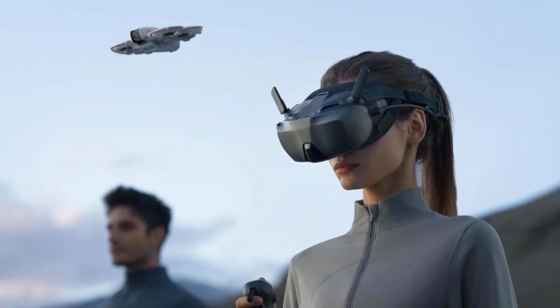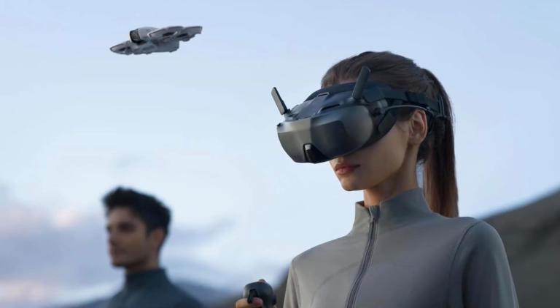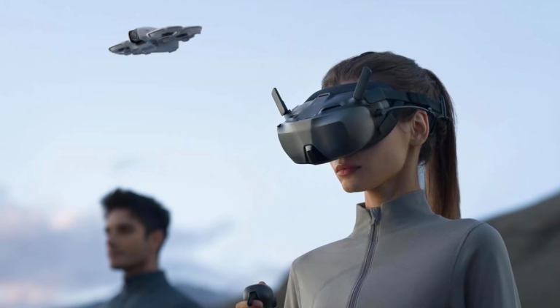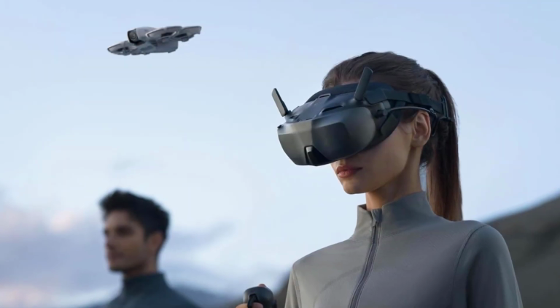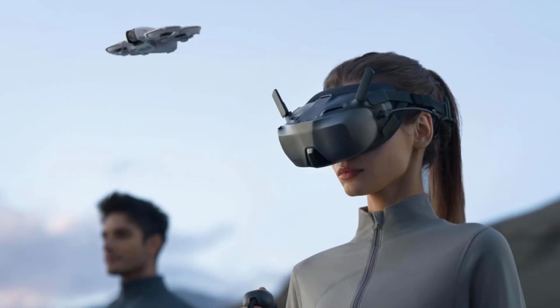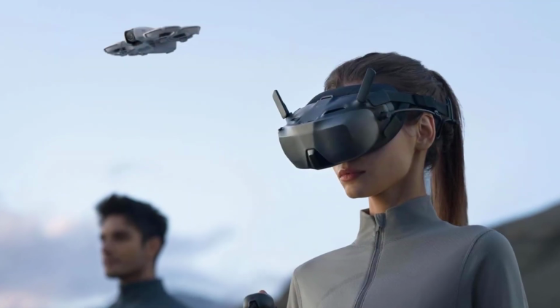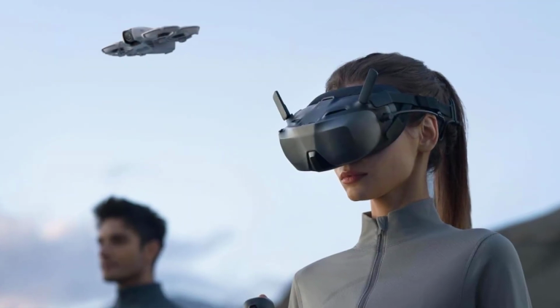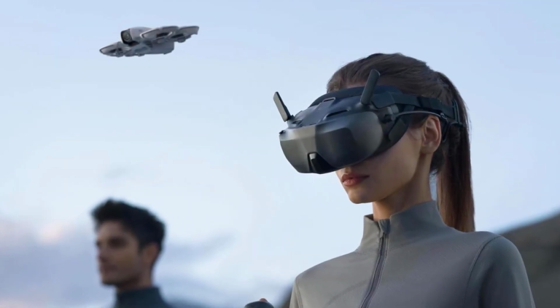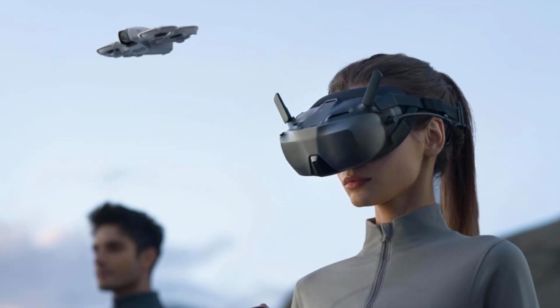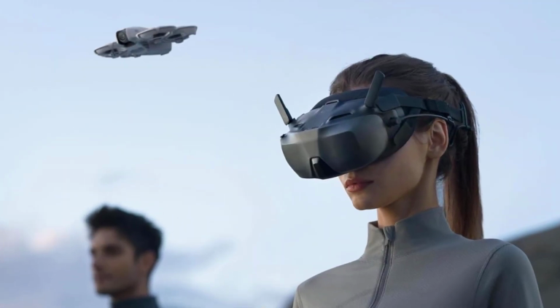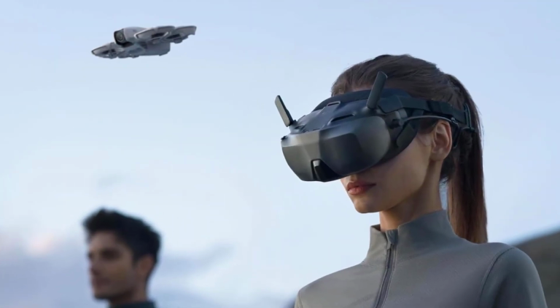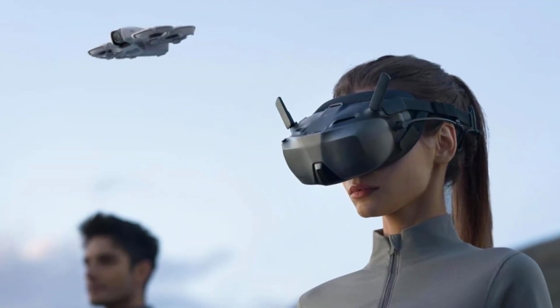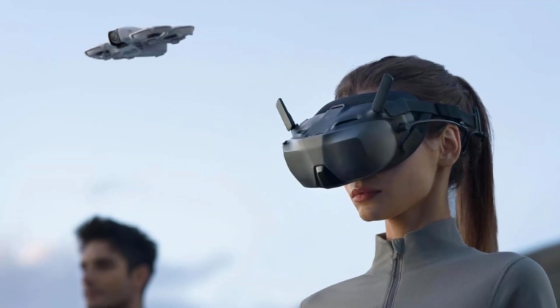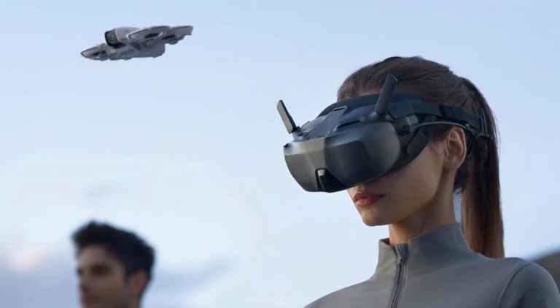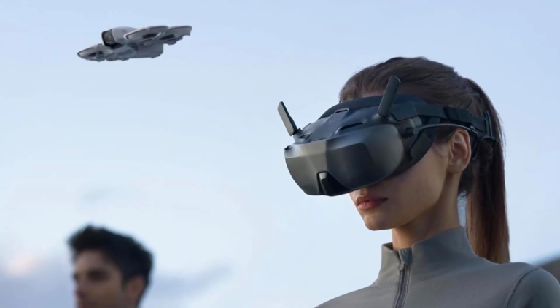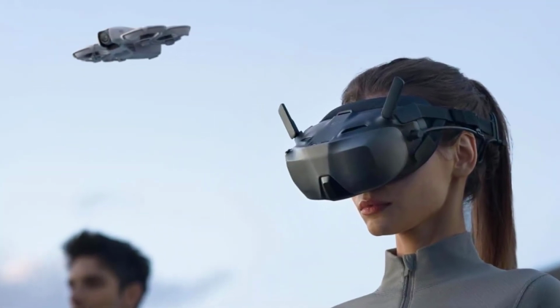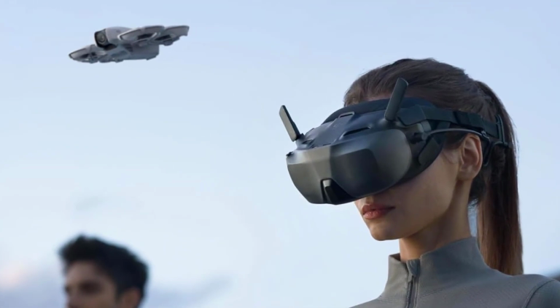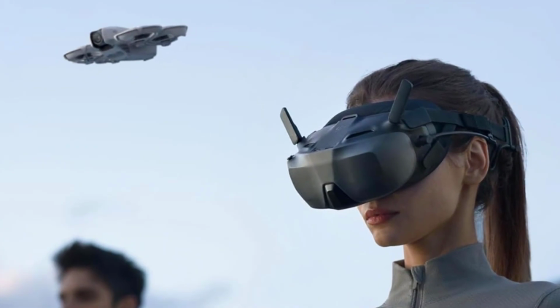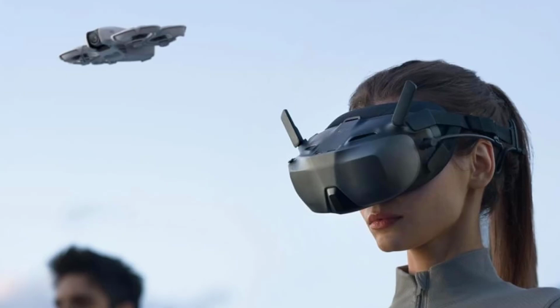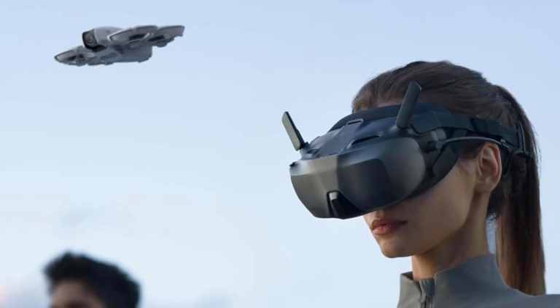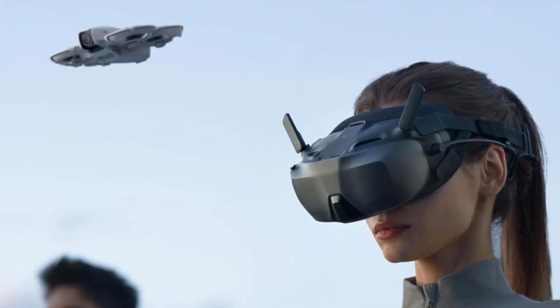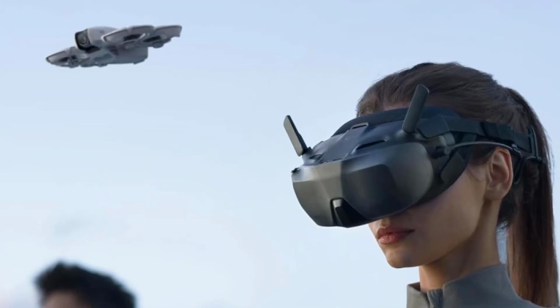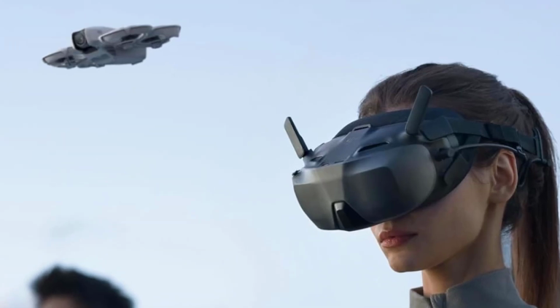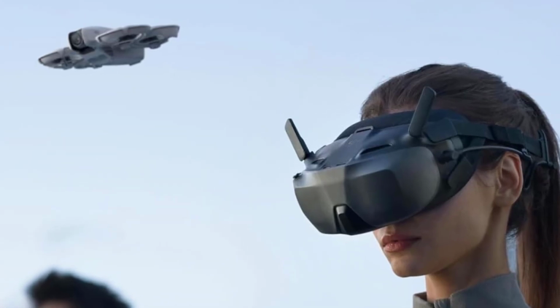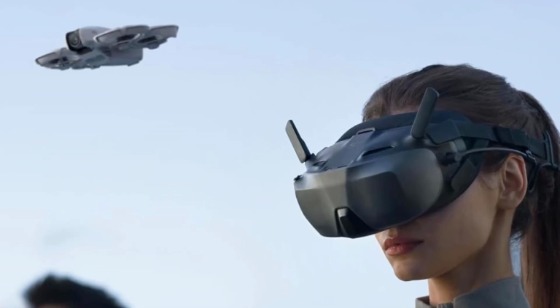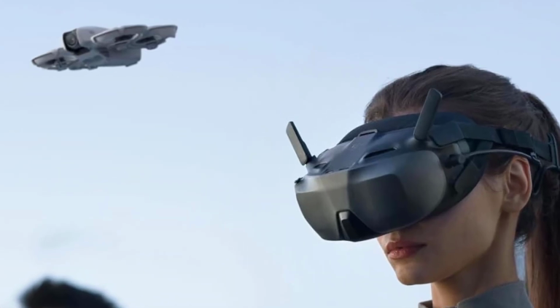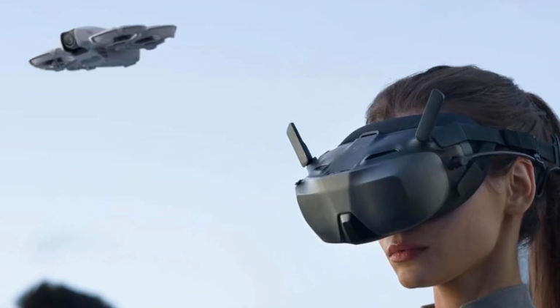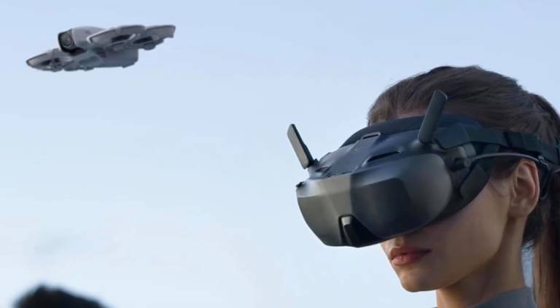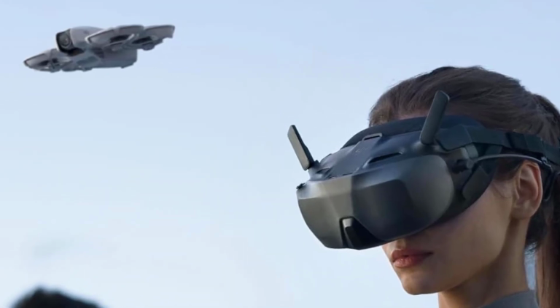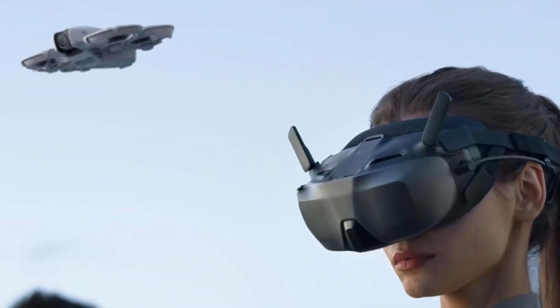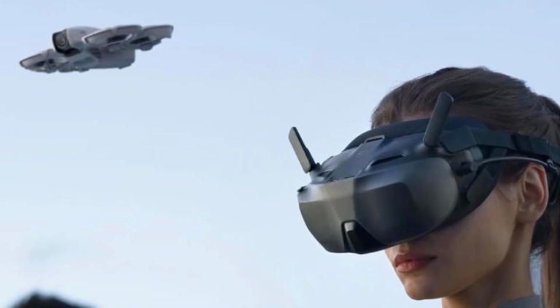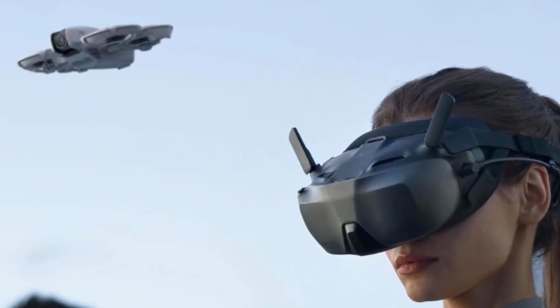As a new pilot, you'll appreciate the beating this drone can take, as crashes are part of learning to fly FPV.